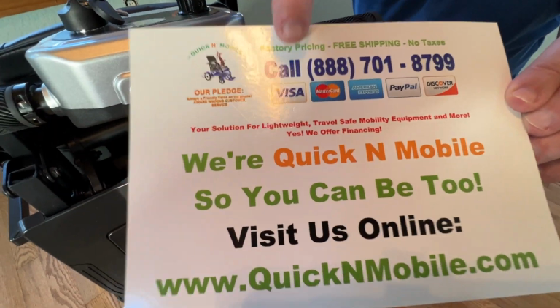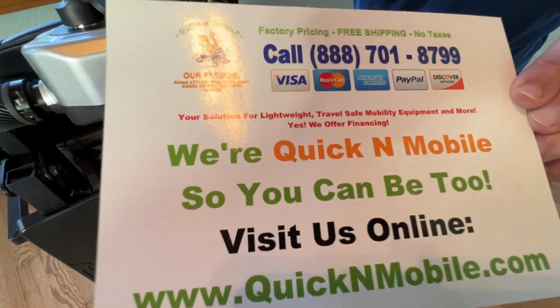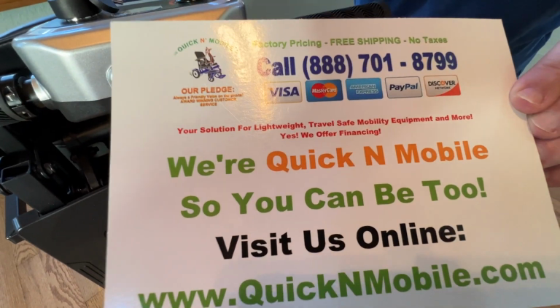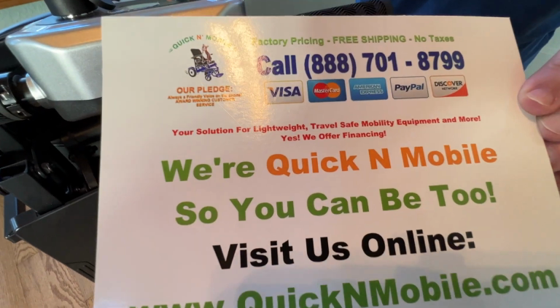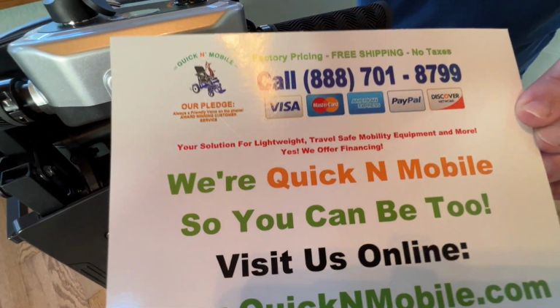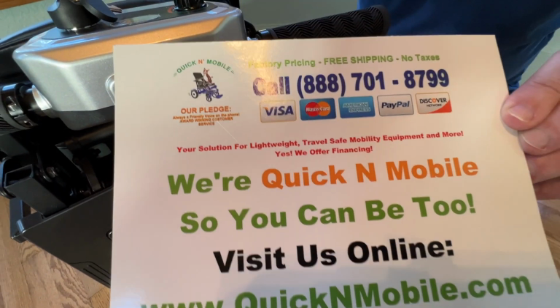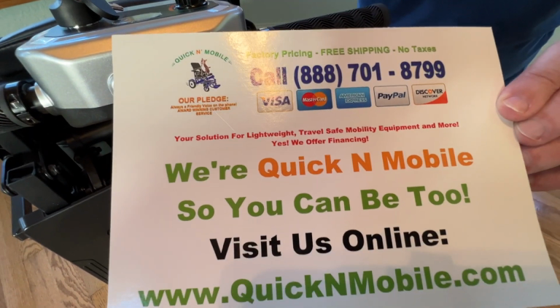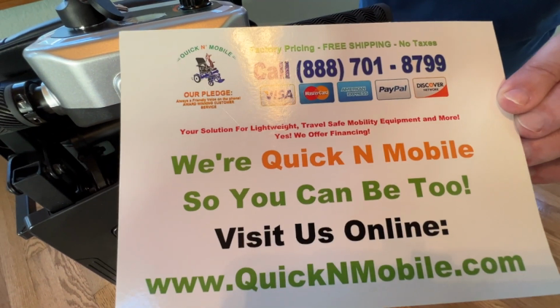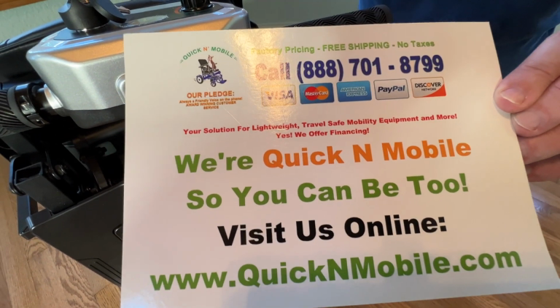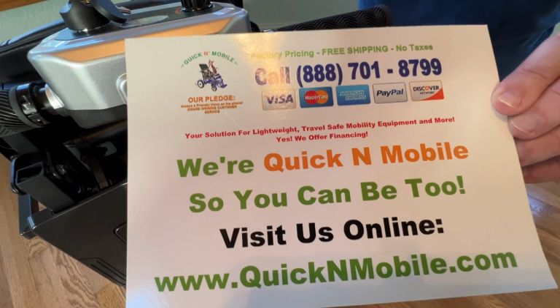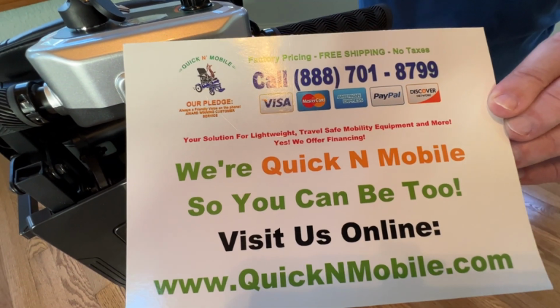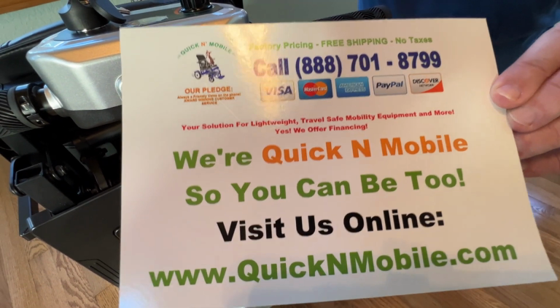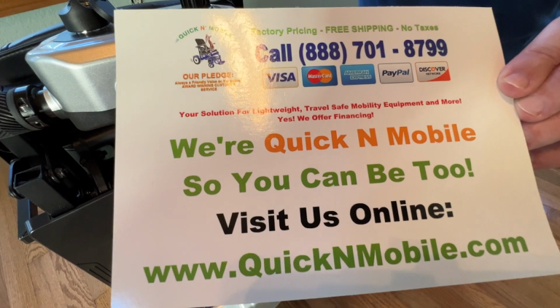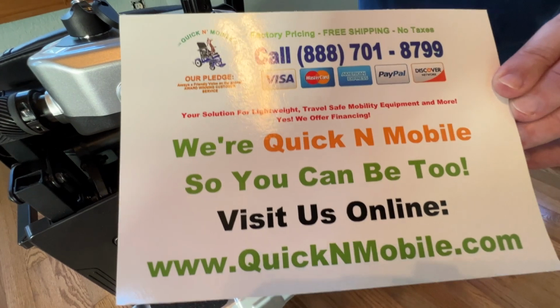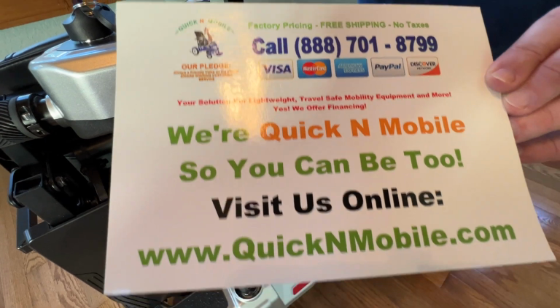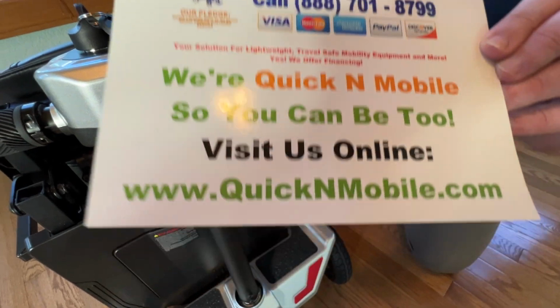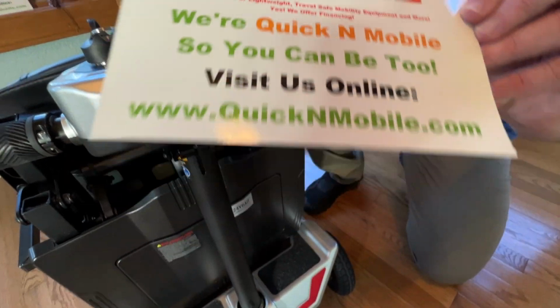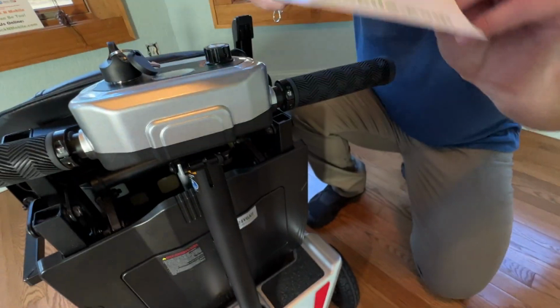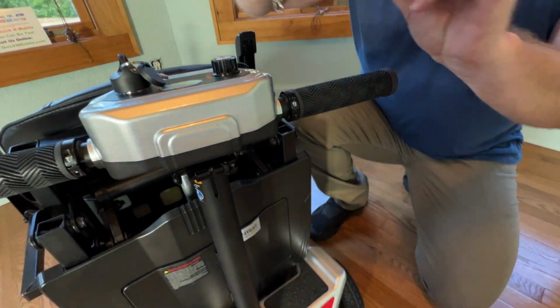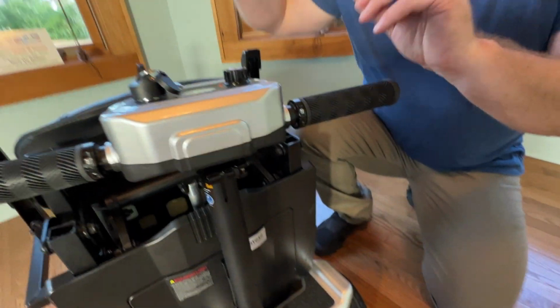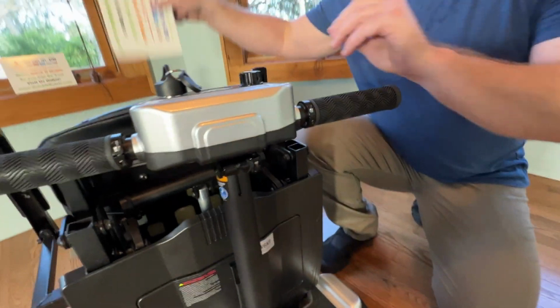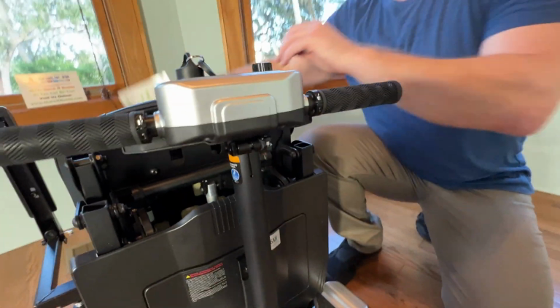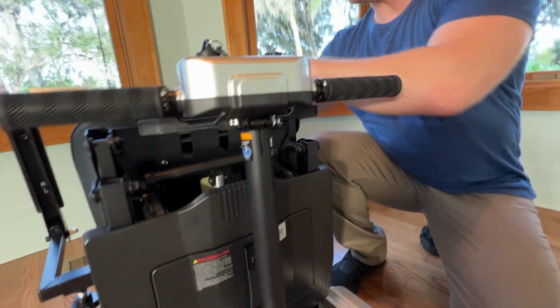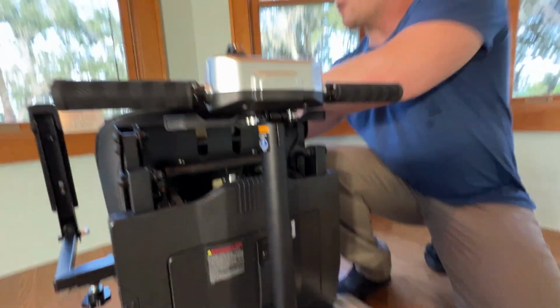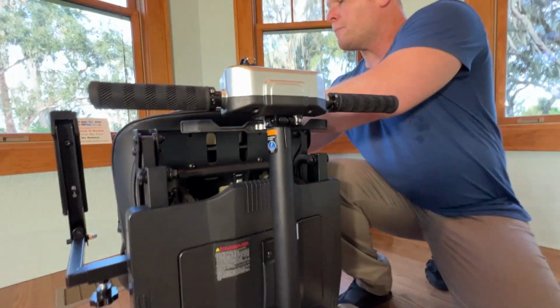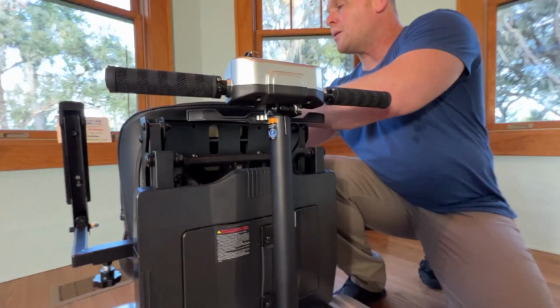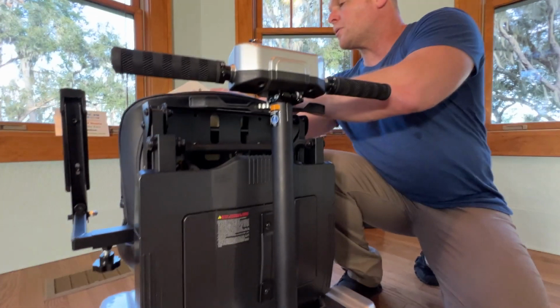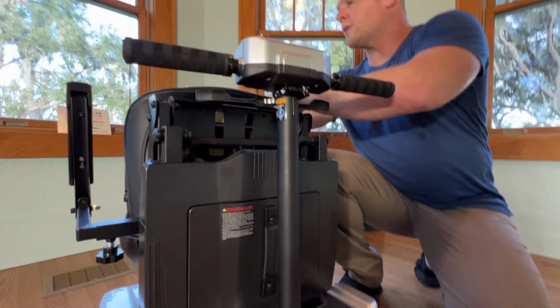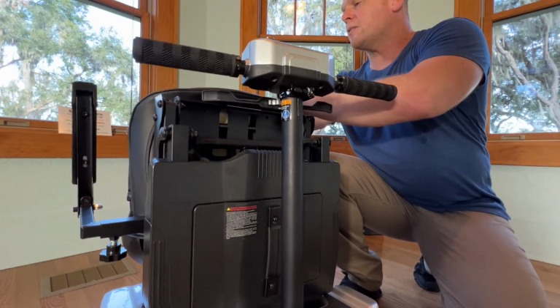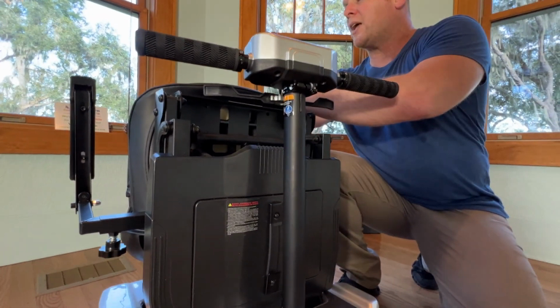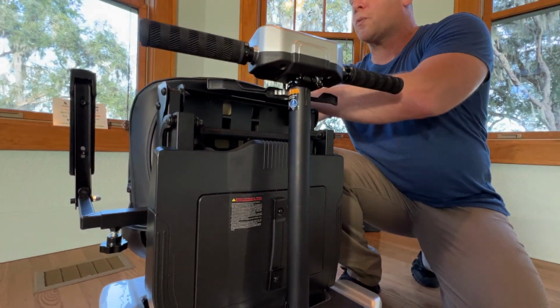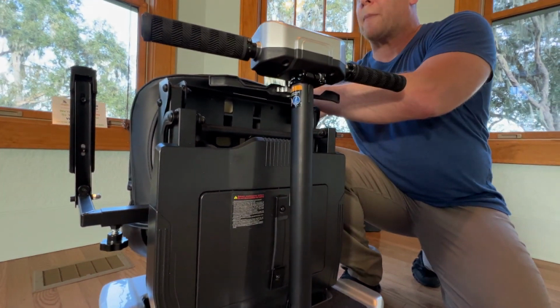You can give us a telephone call as well. We are very happy to be a United States company with United States reps.